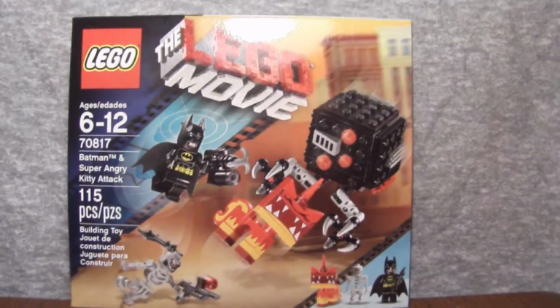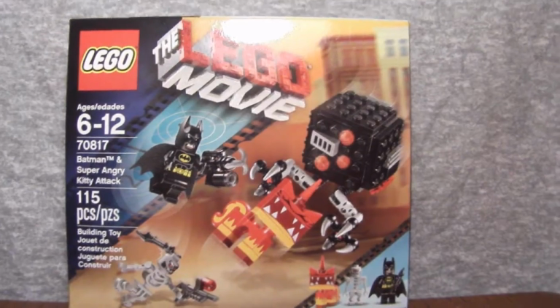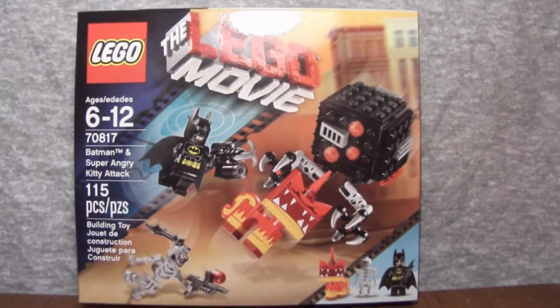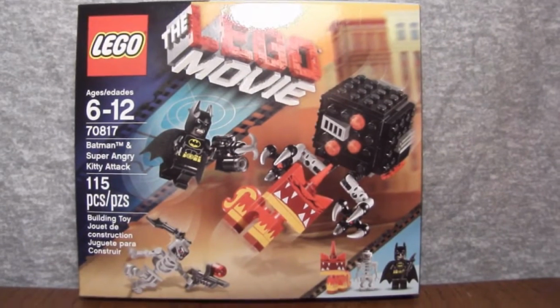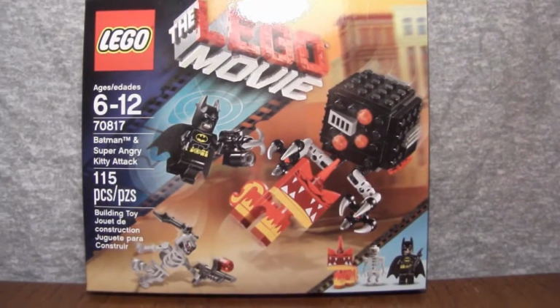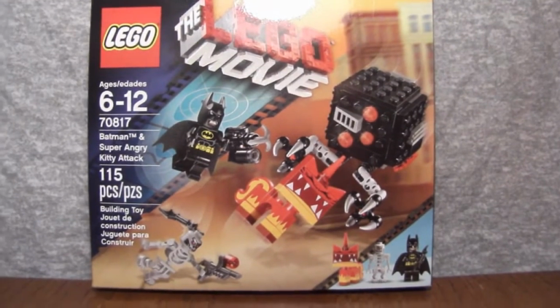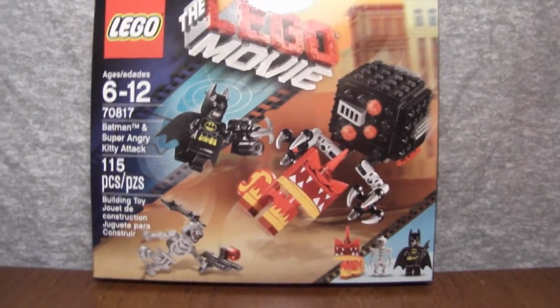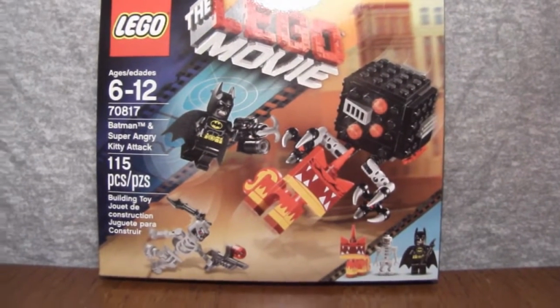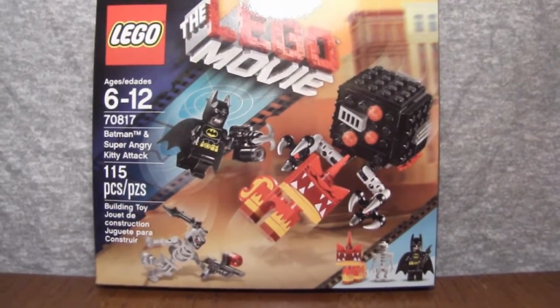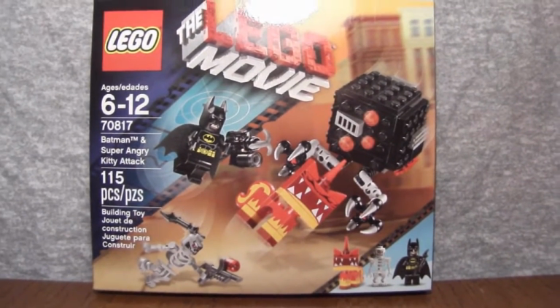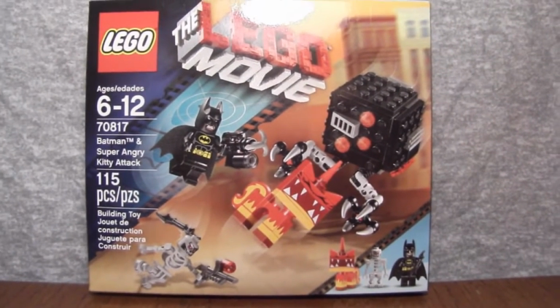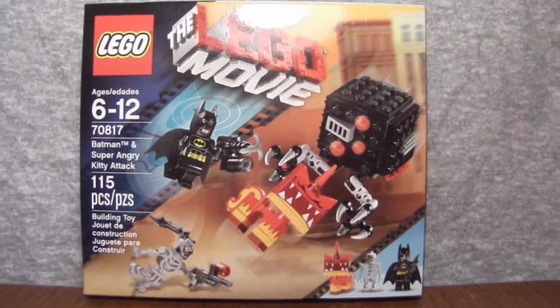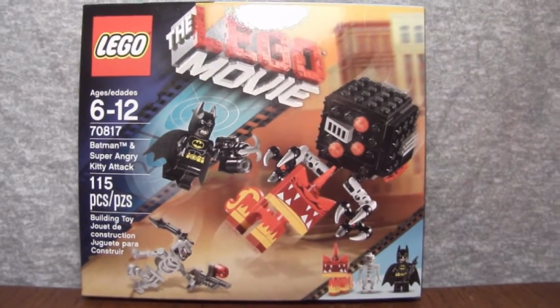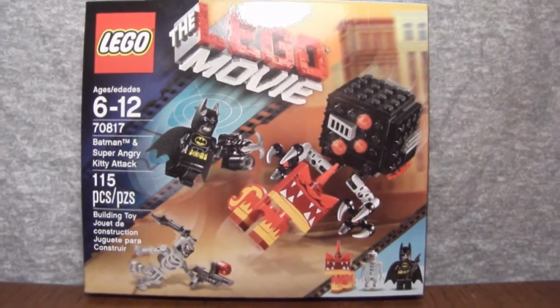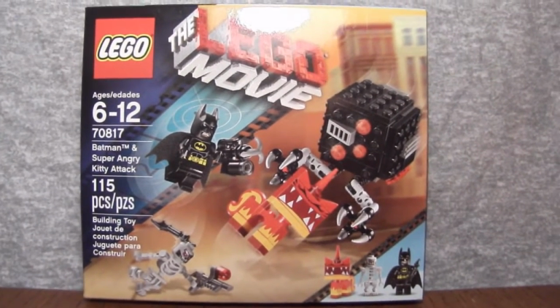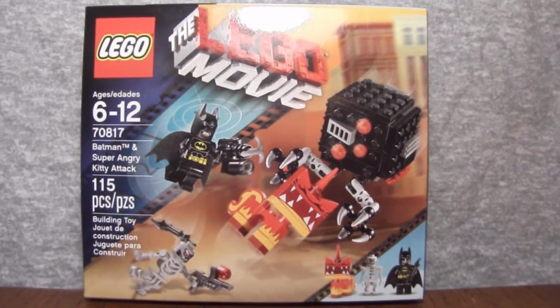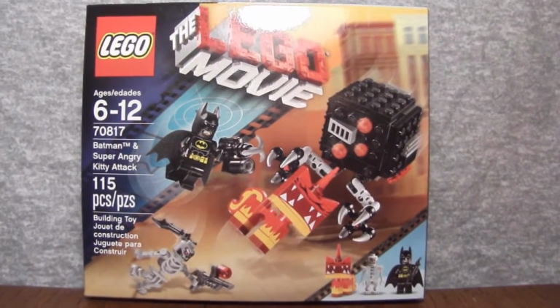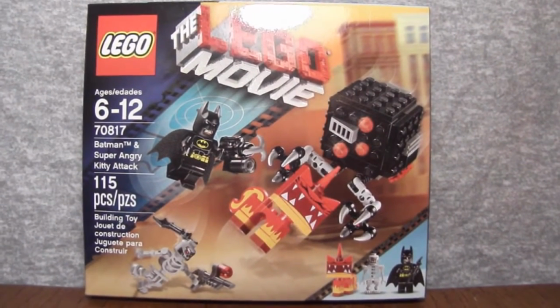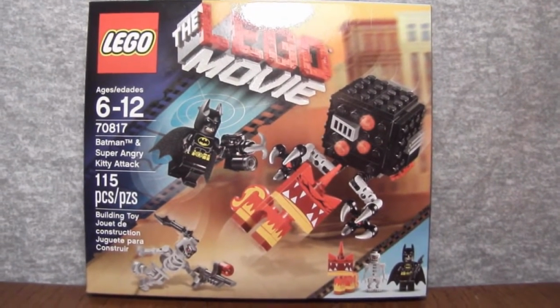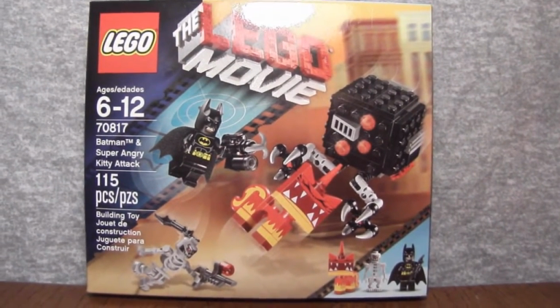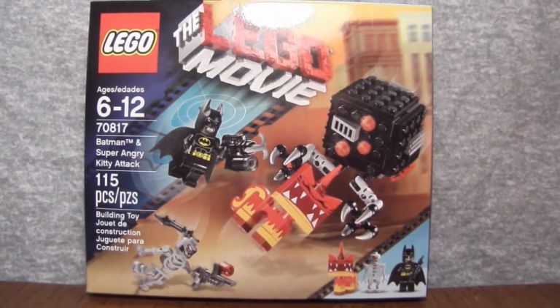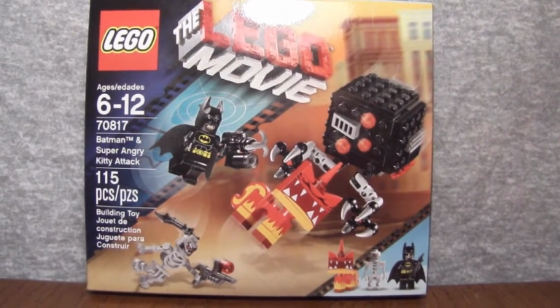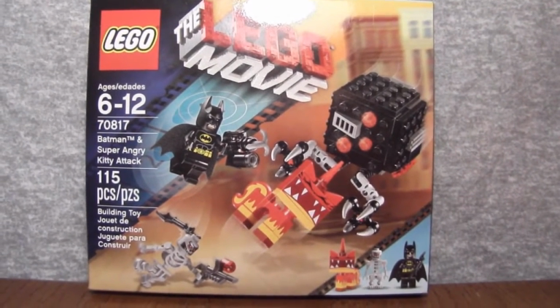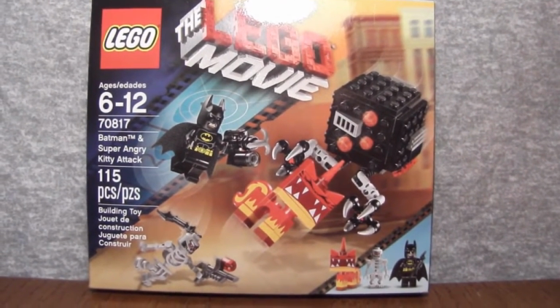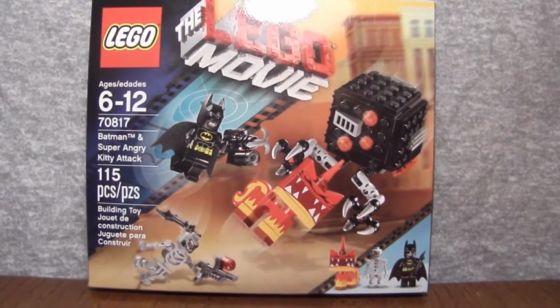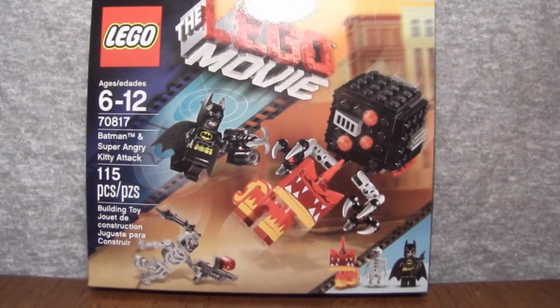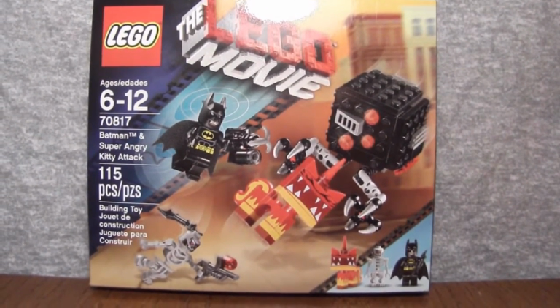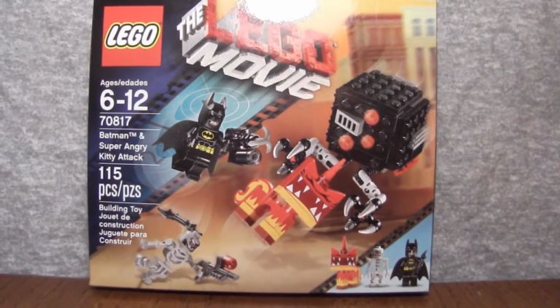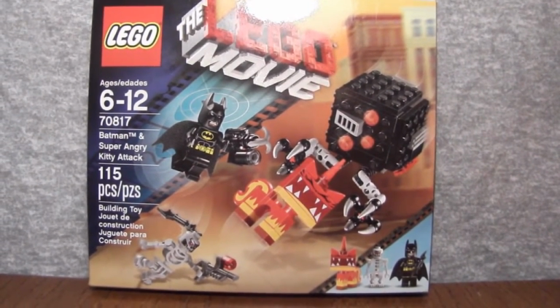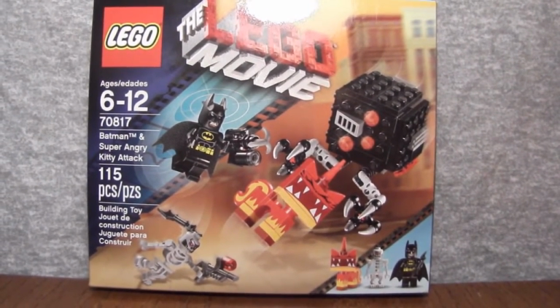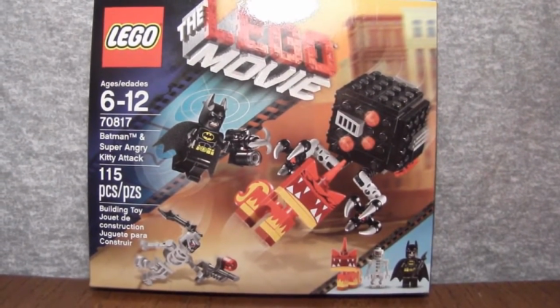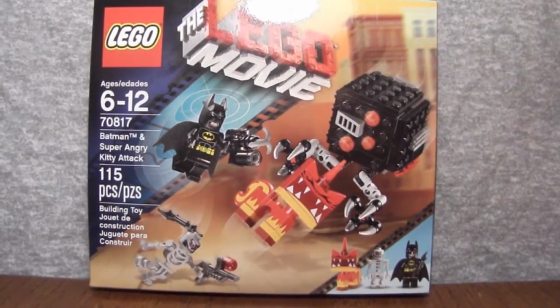Hello everyone, what's up? Welcome to a brand new Lego Movie set review.